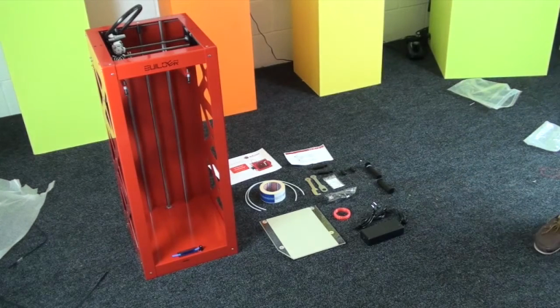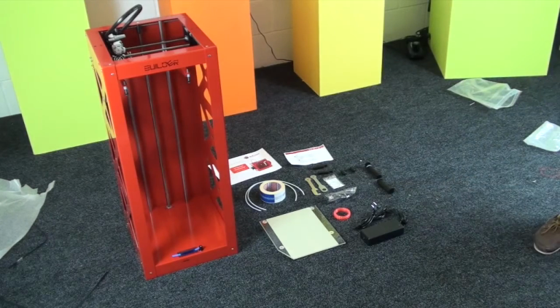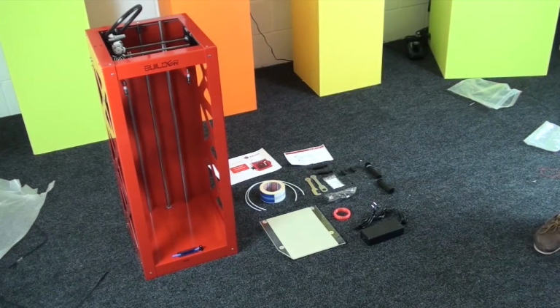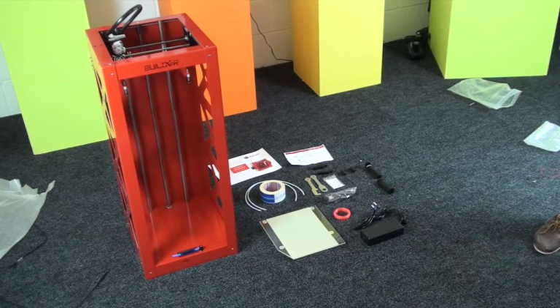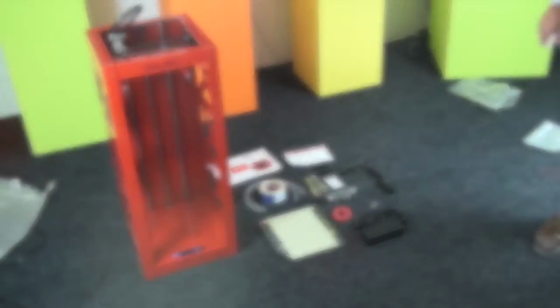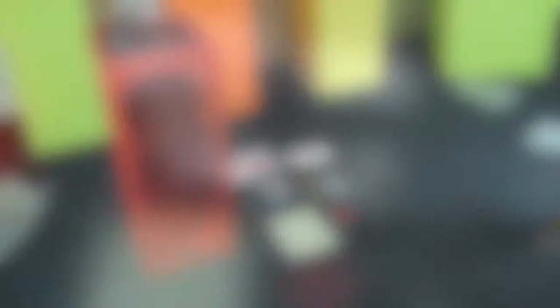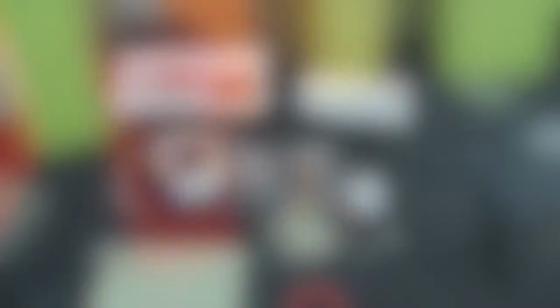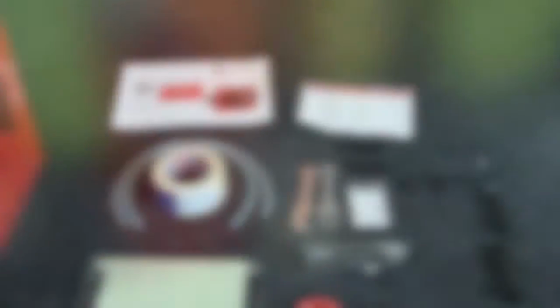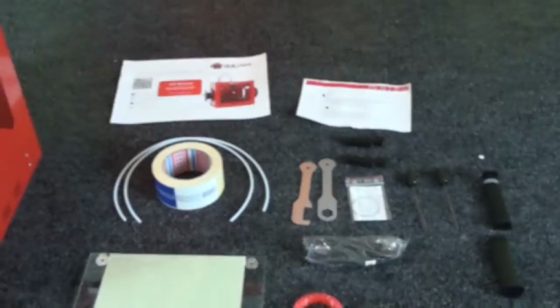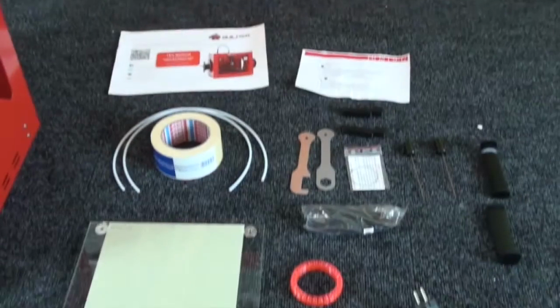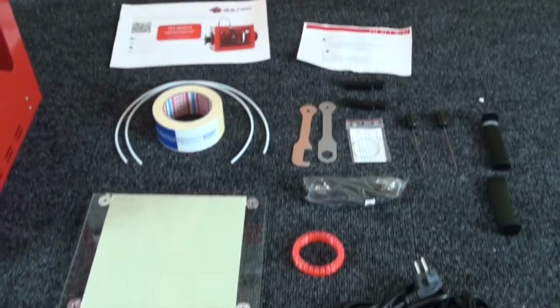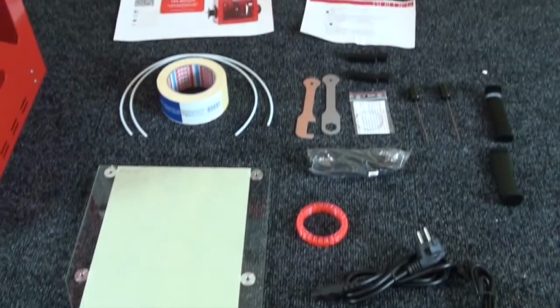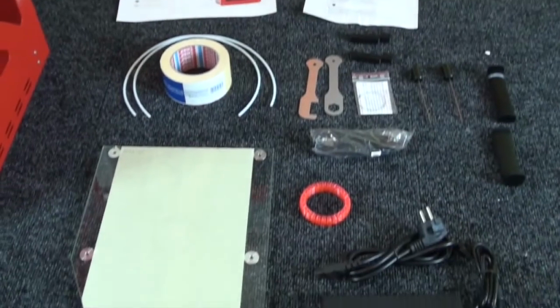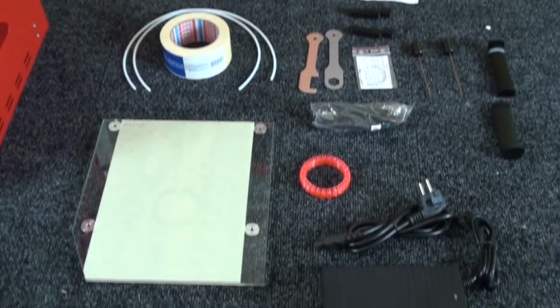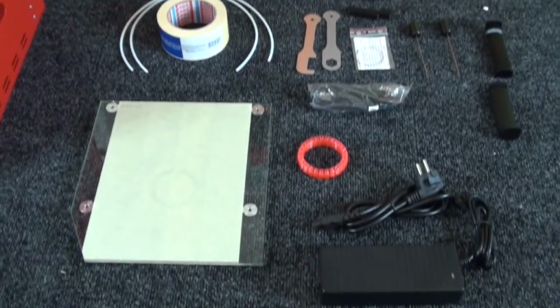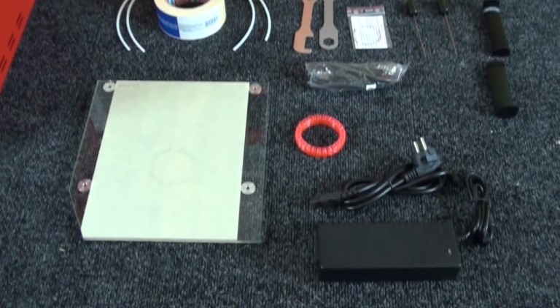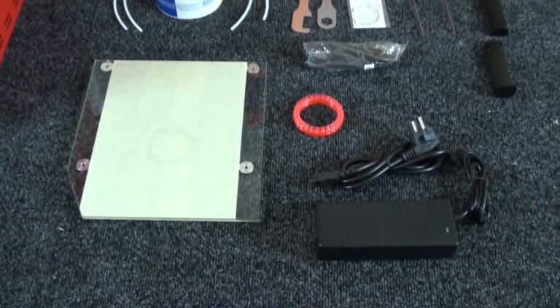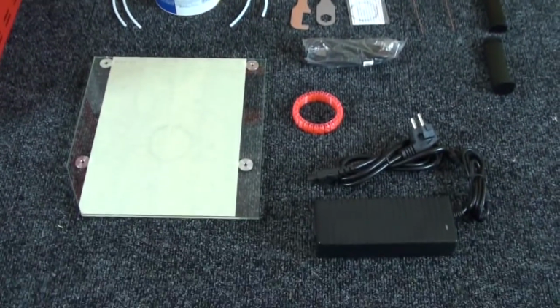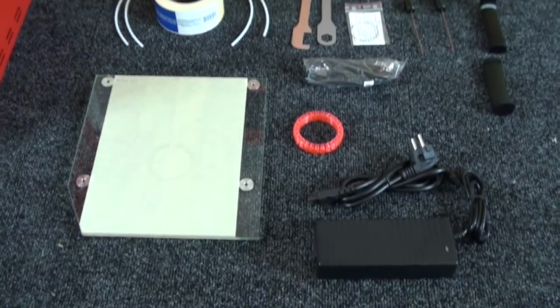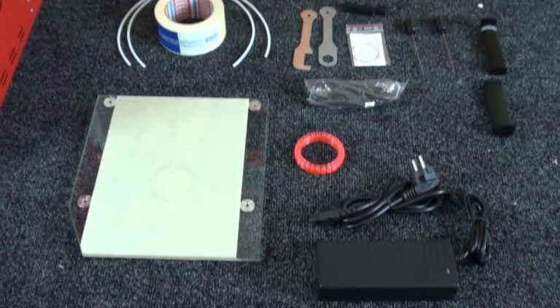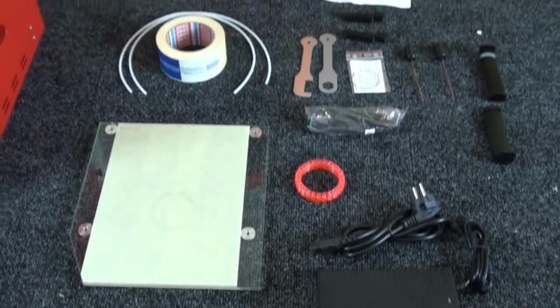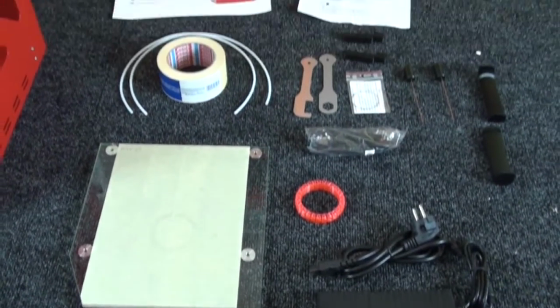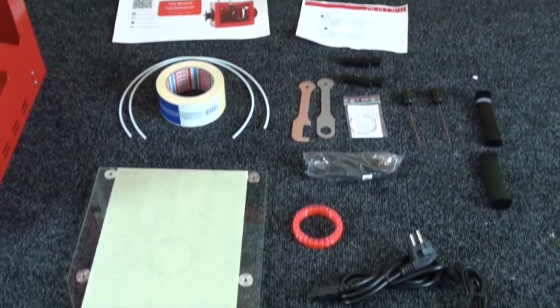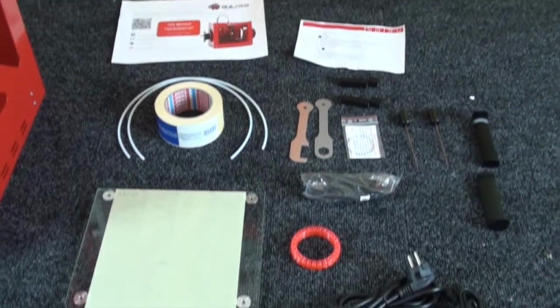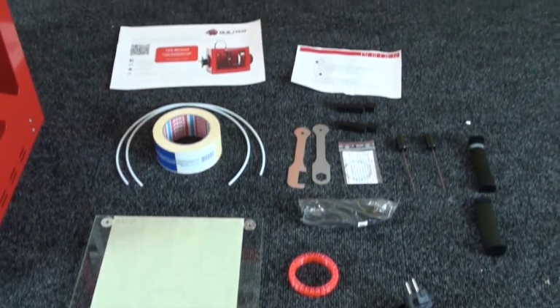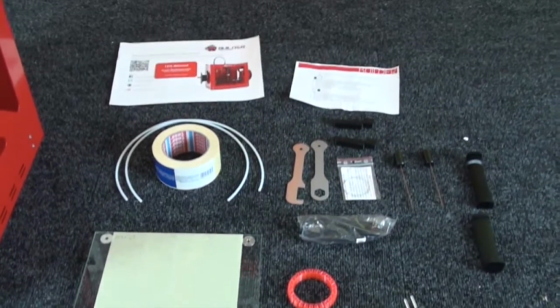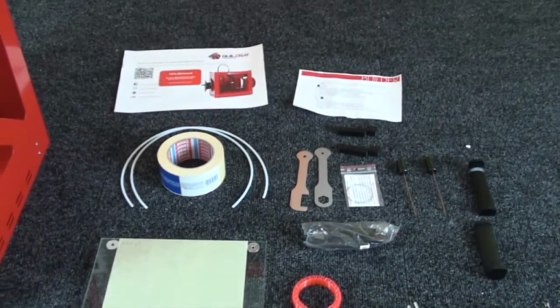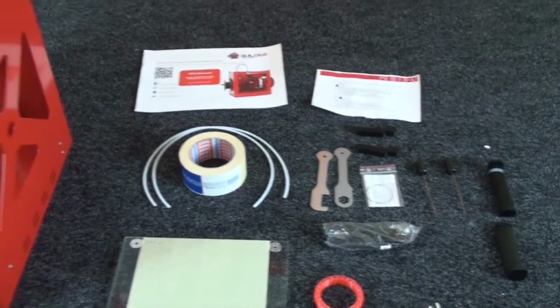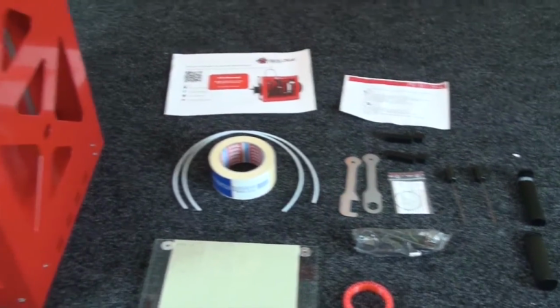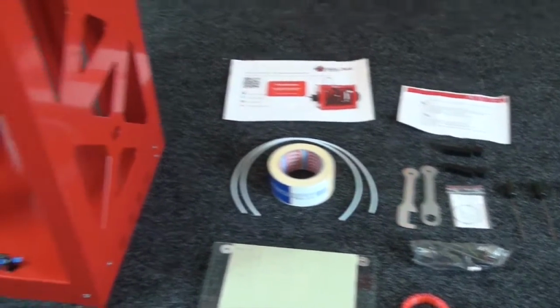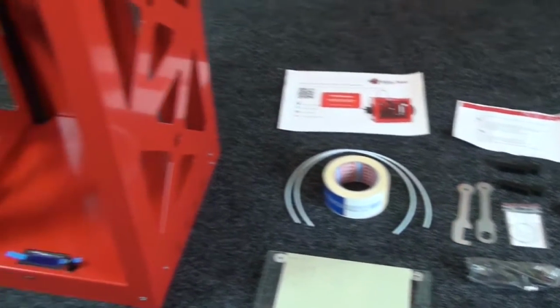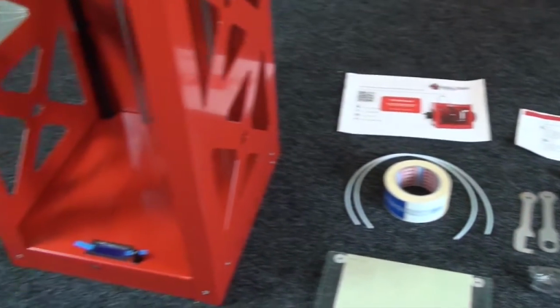In our next video, we'll be showing you how to assemble it and getting it ready for your first print.